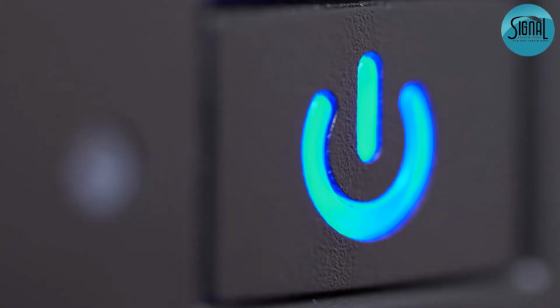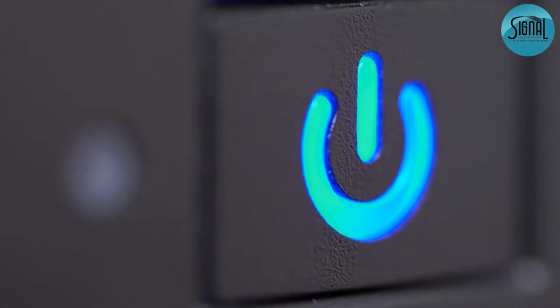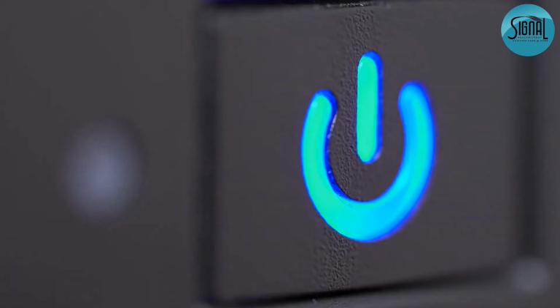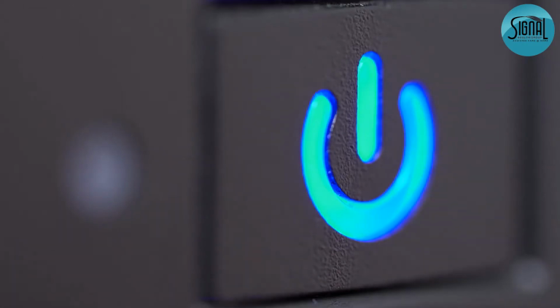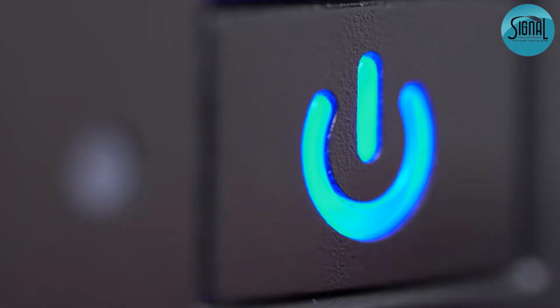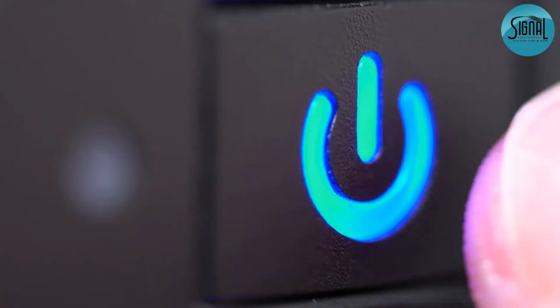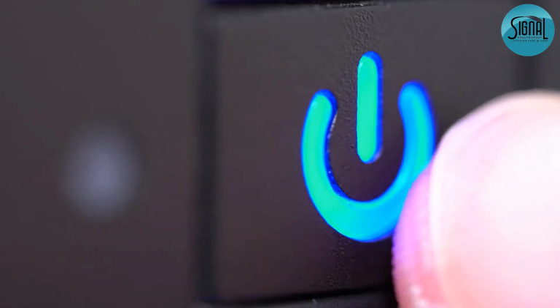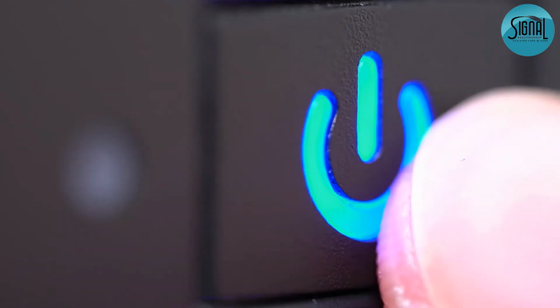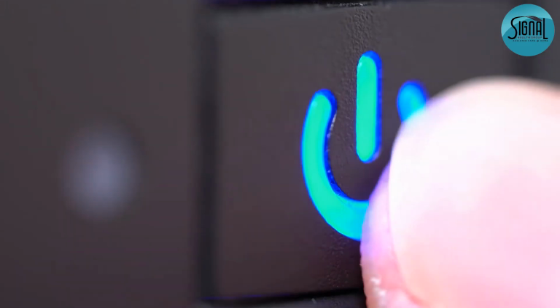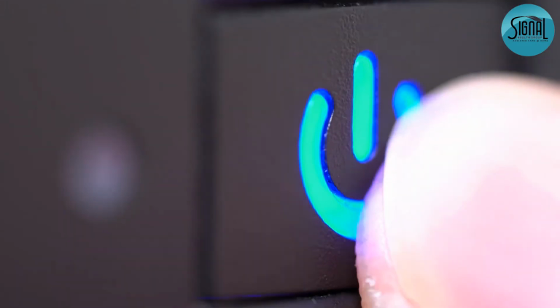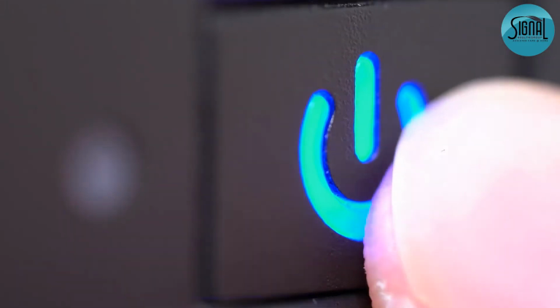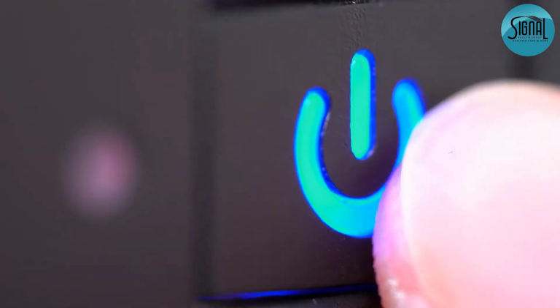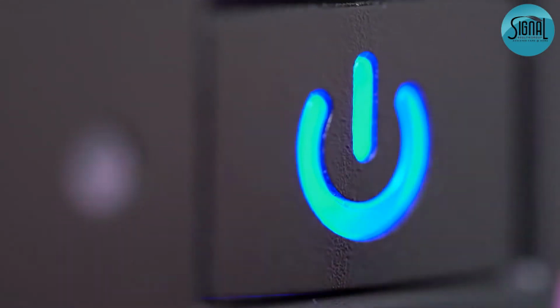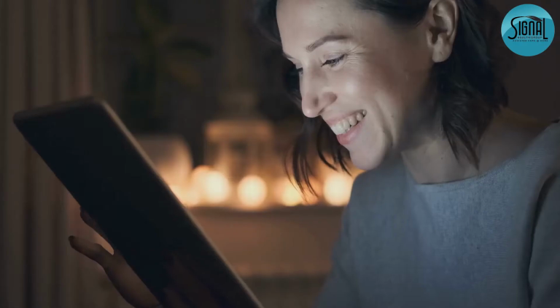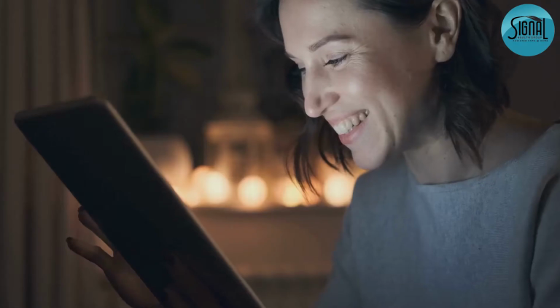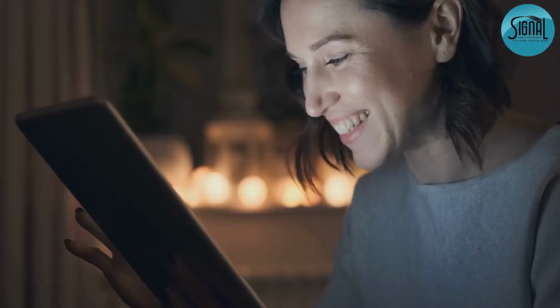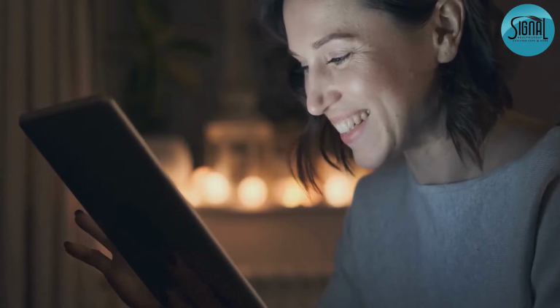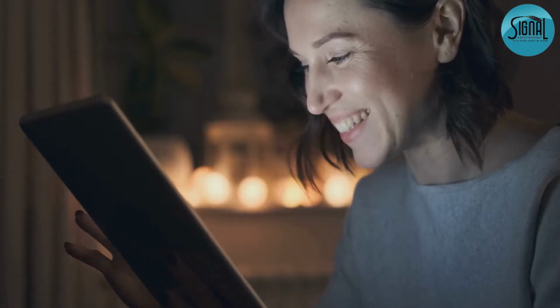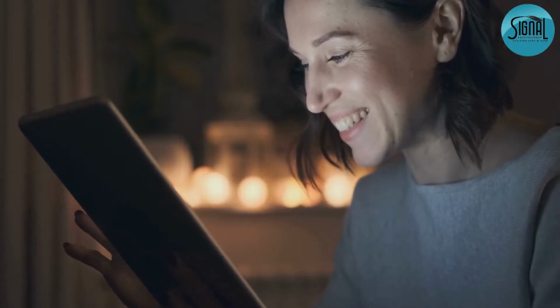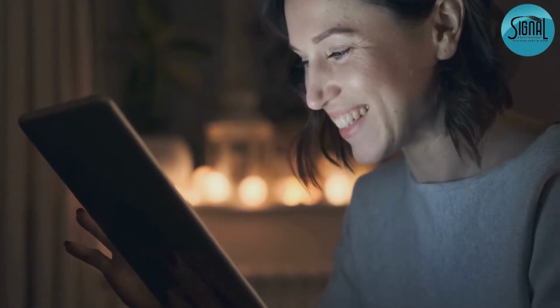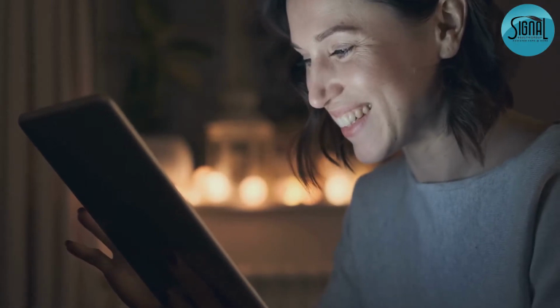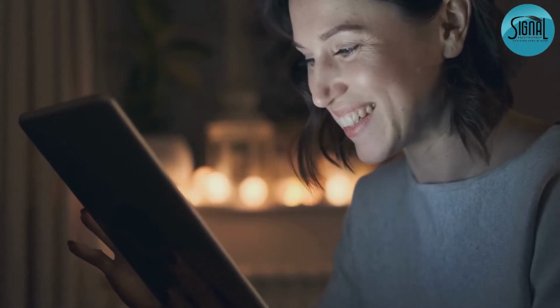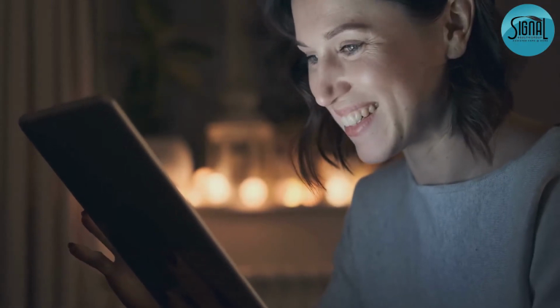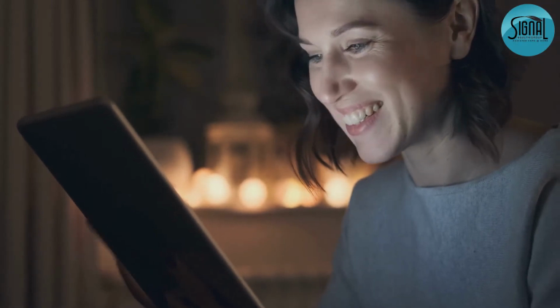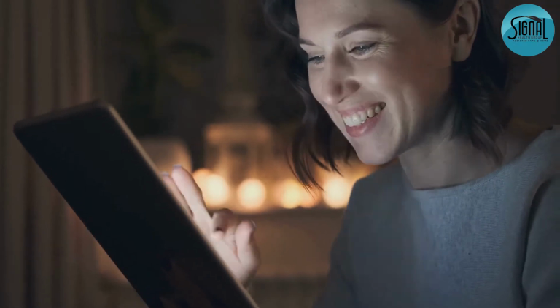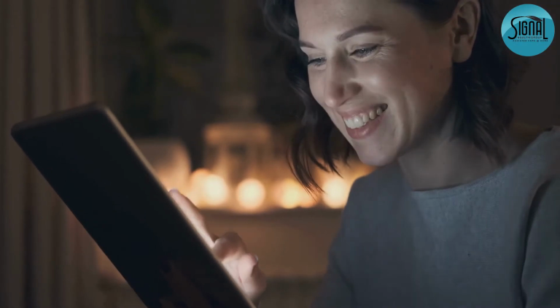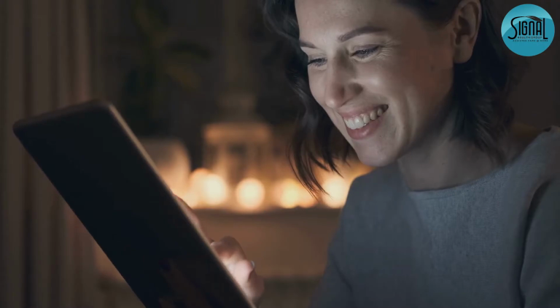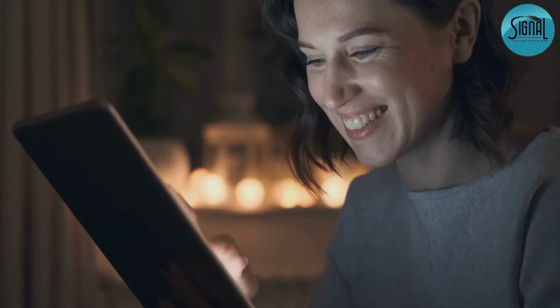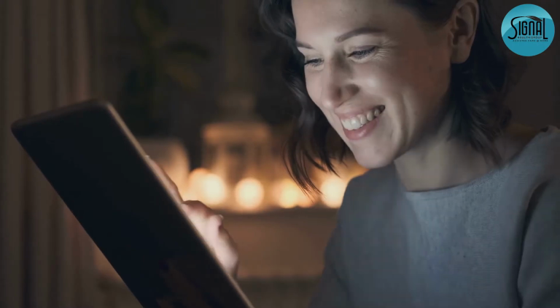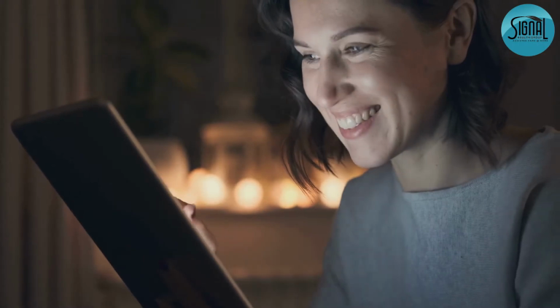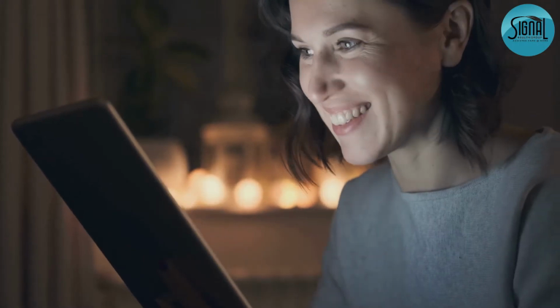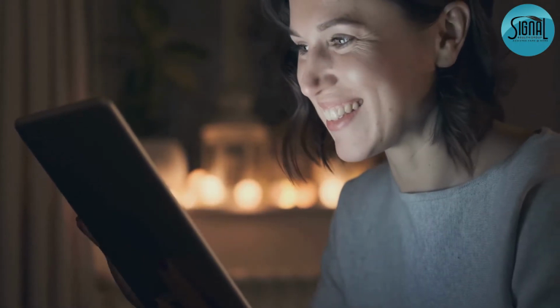Find your power button, usually on the side or top. Hold it down until you see the screen light up. Easy, right?